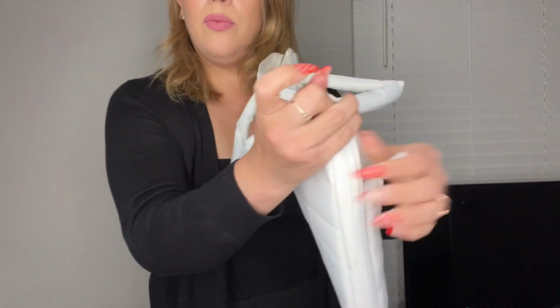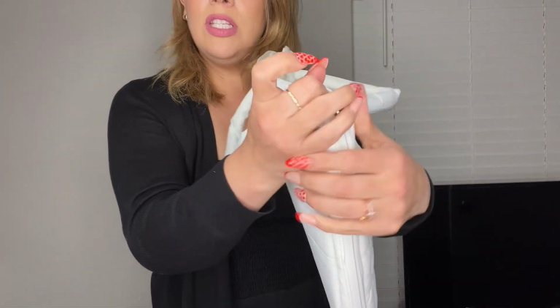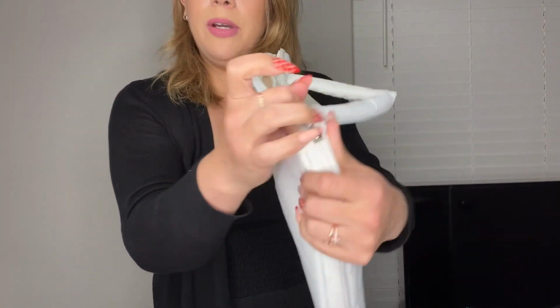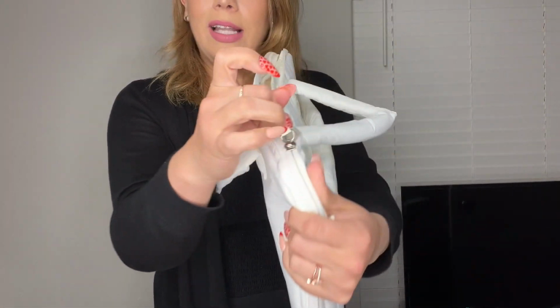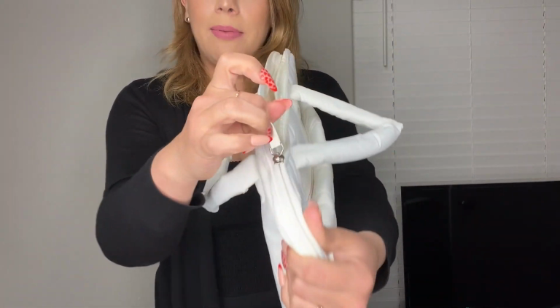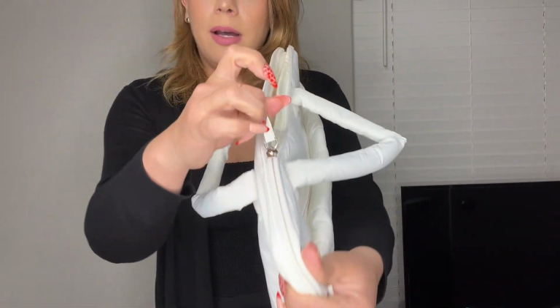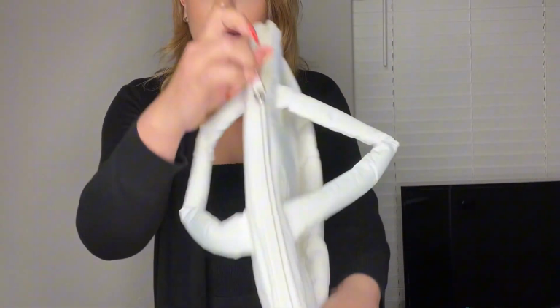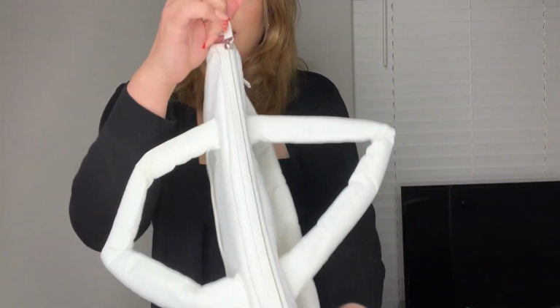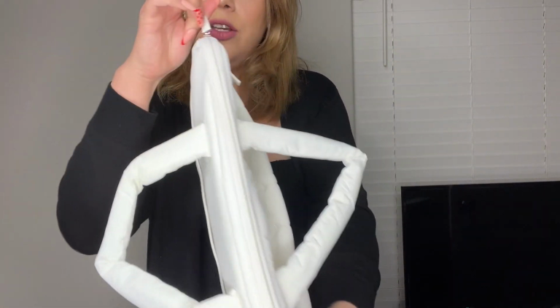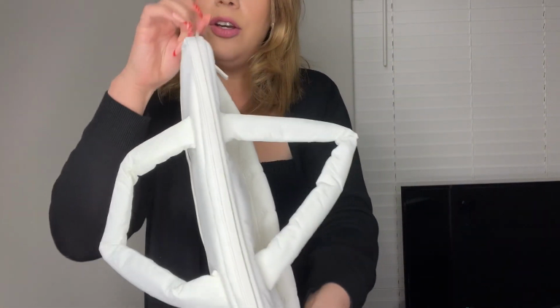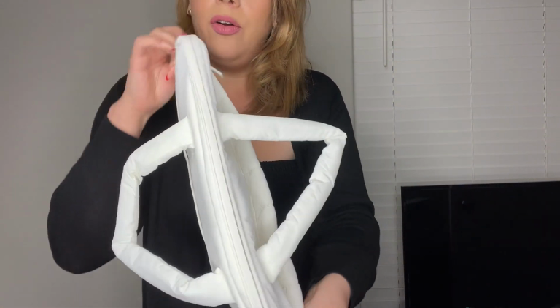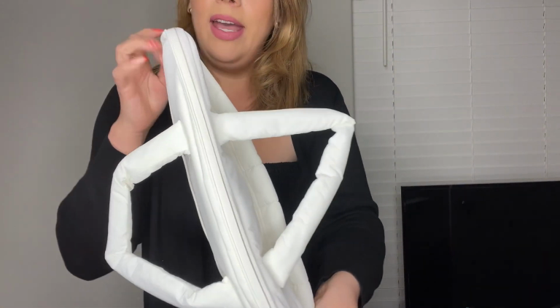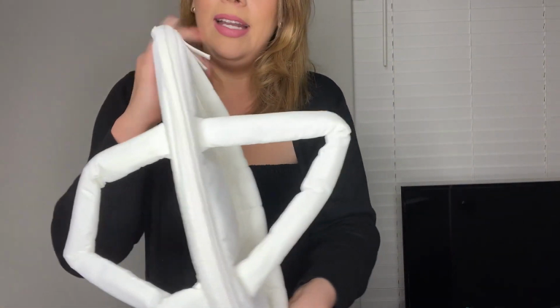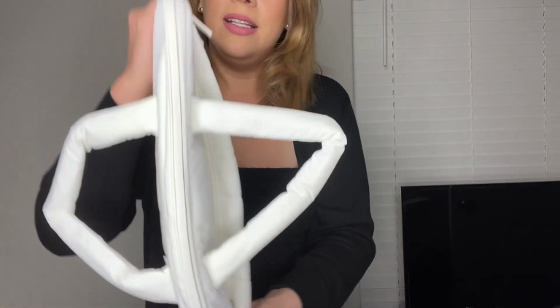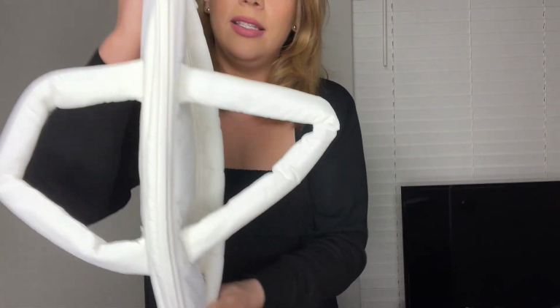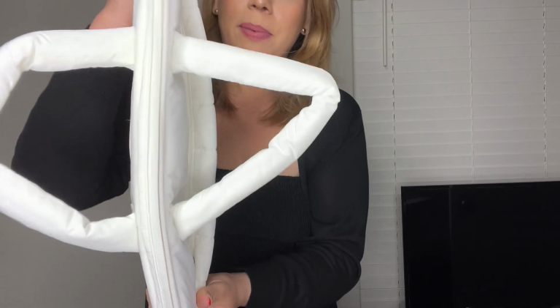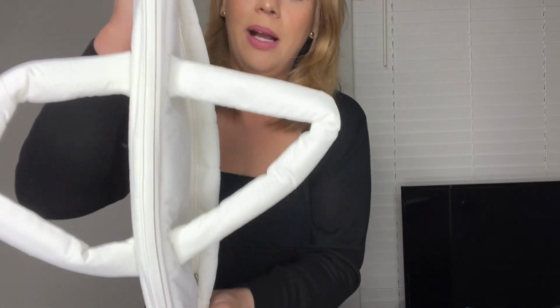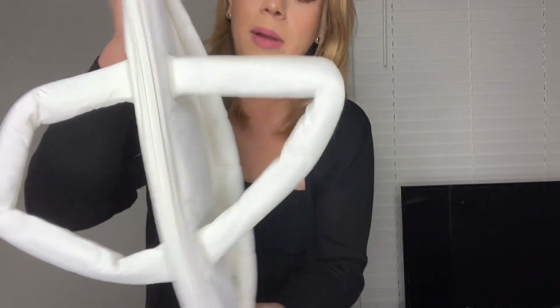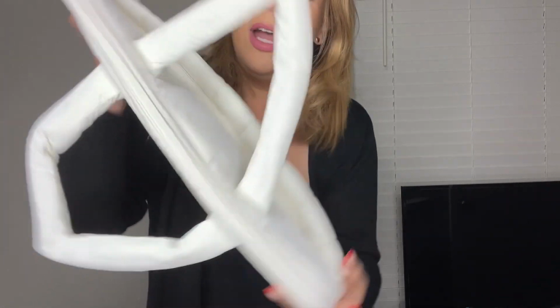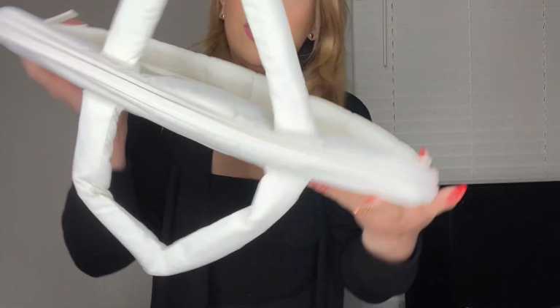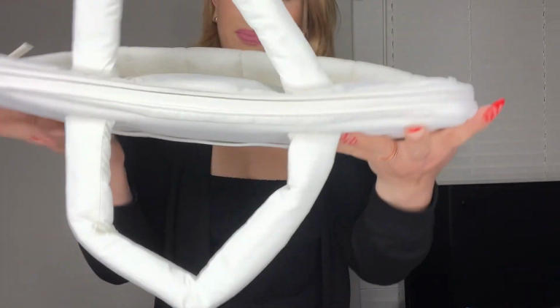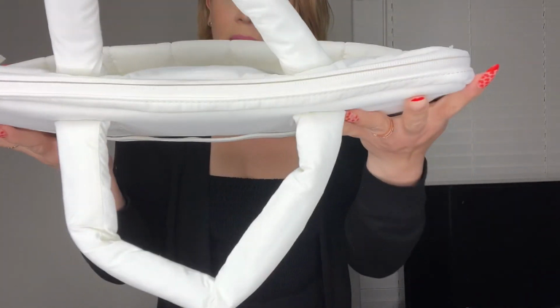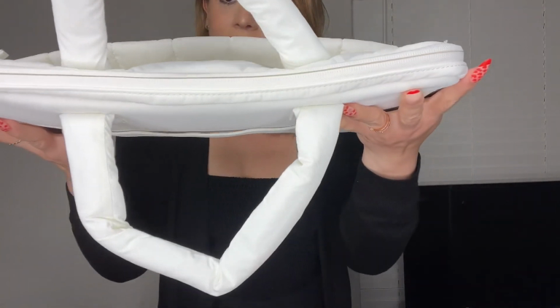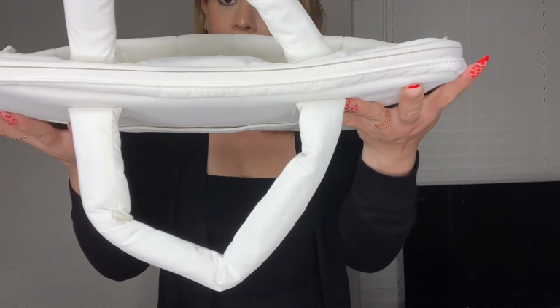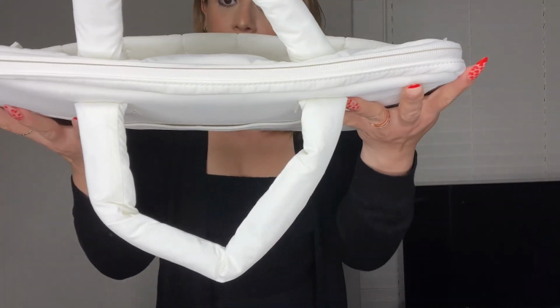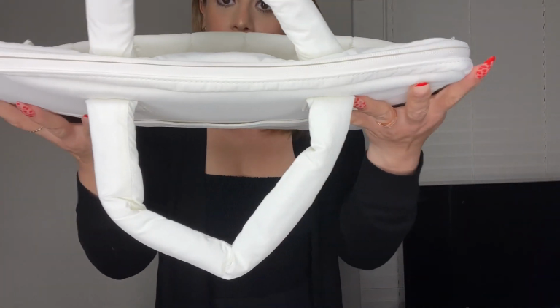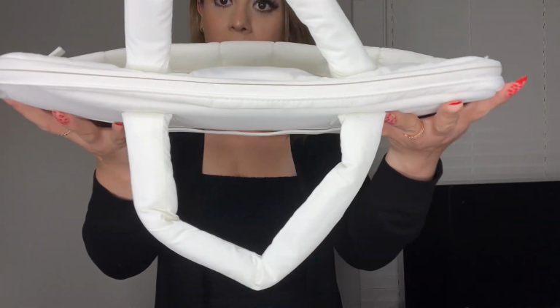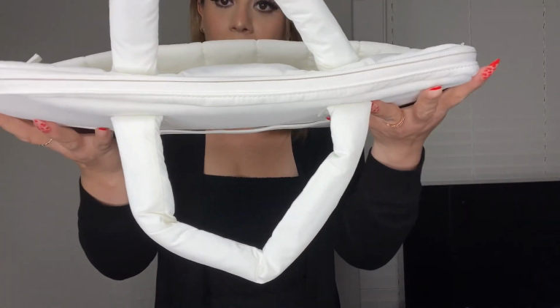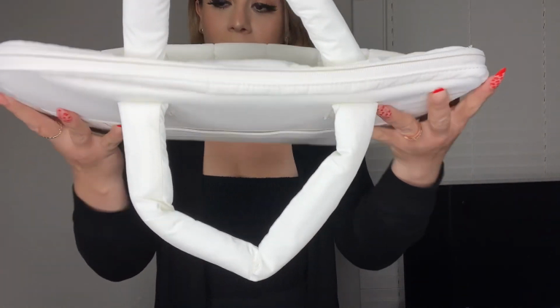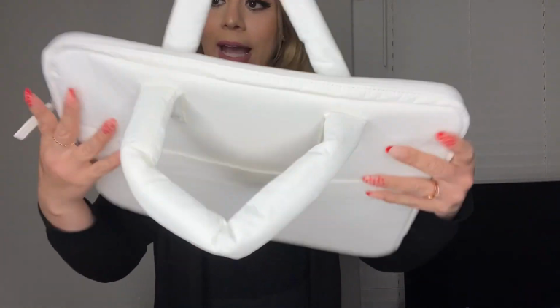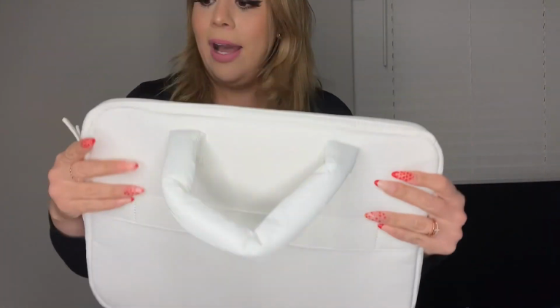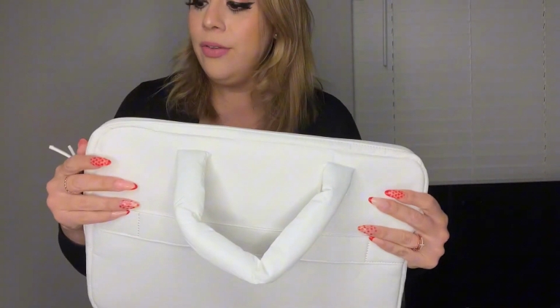The top piece also has a zipper, so once you put your laptop in there you can go ahead and zip it up to prevent it from falling out.